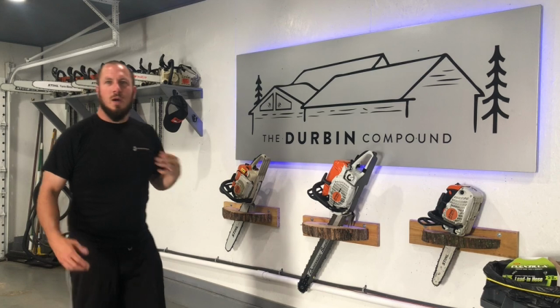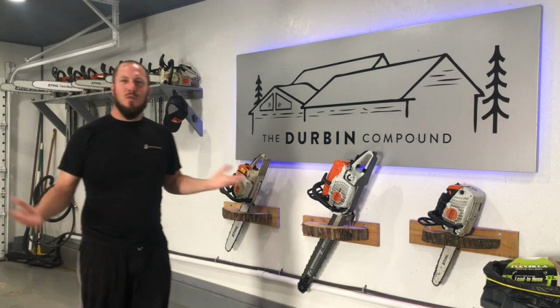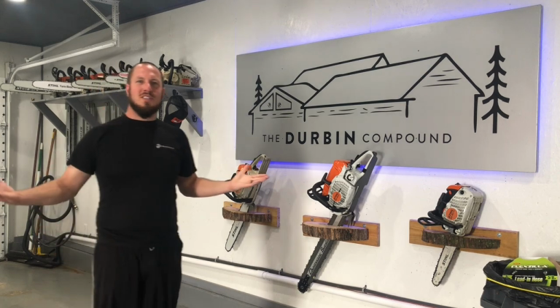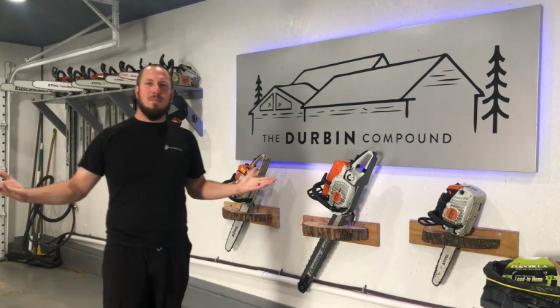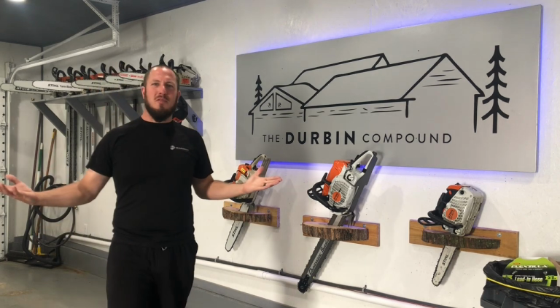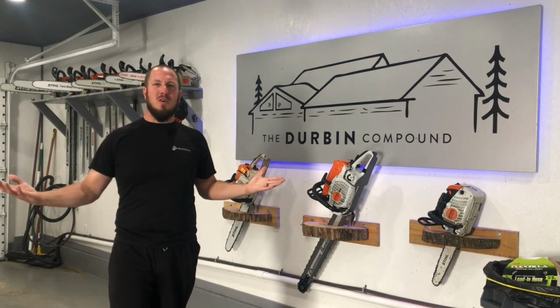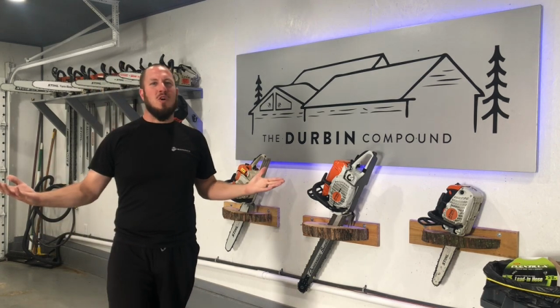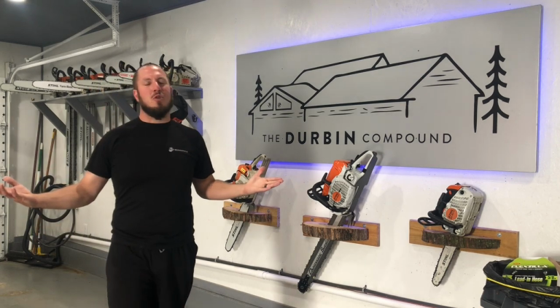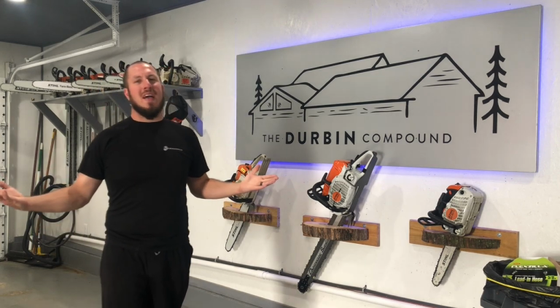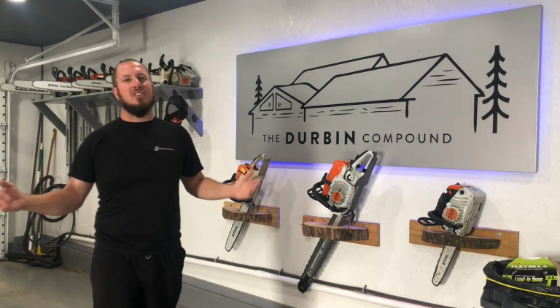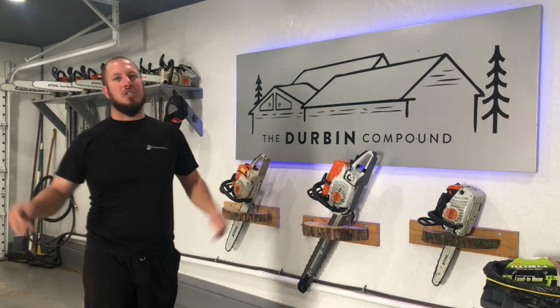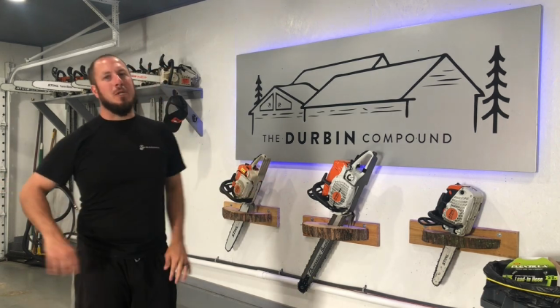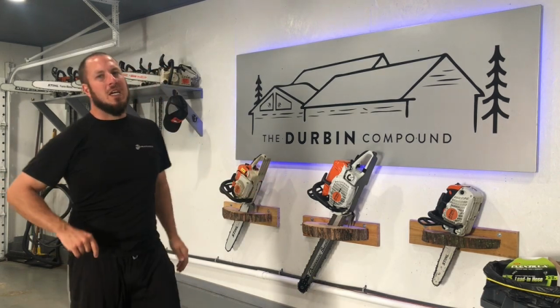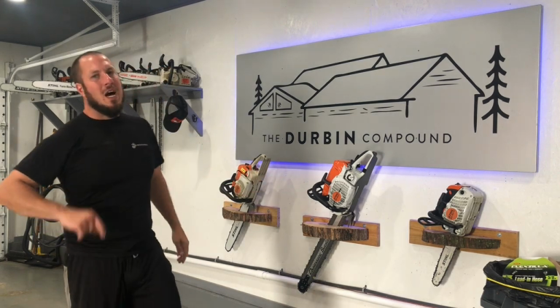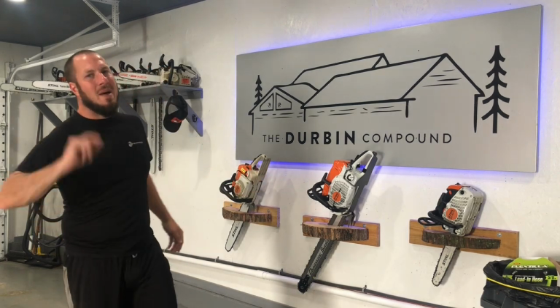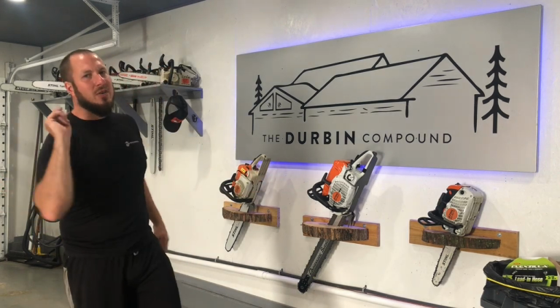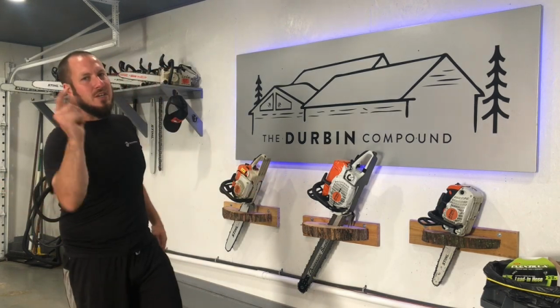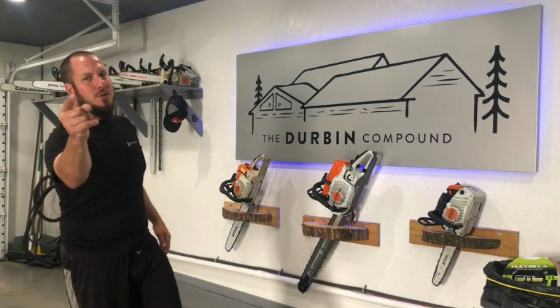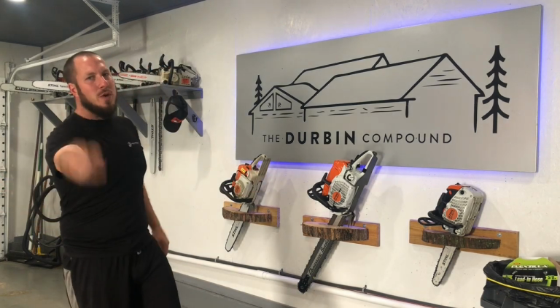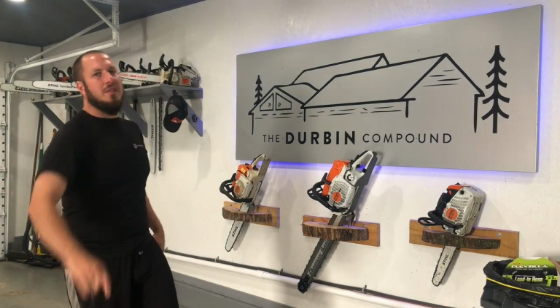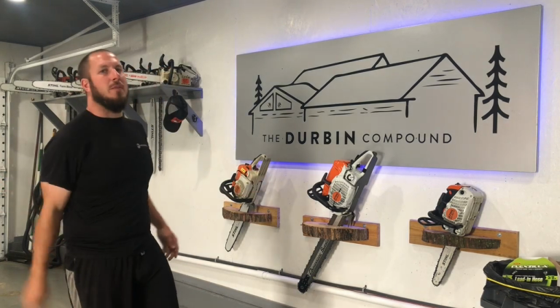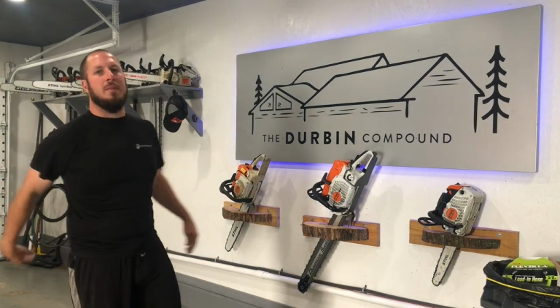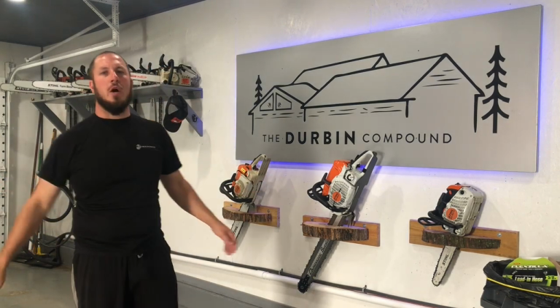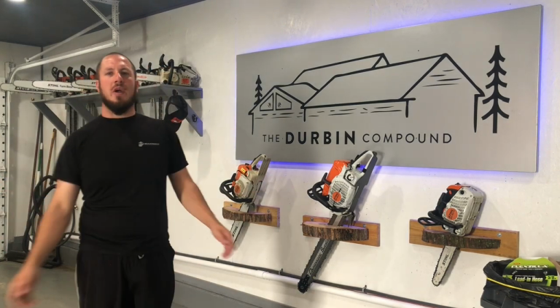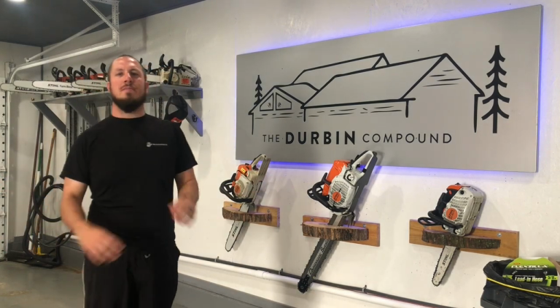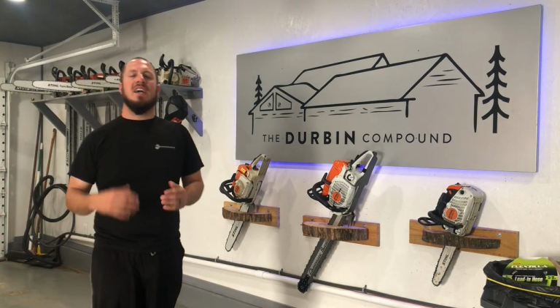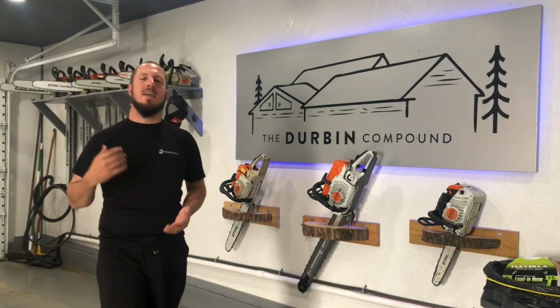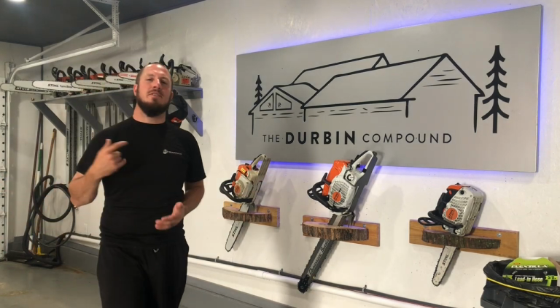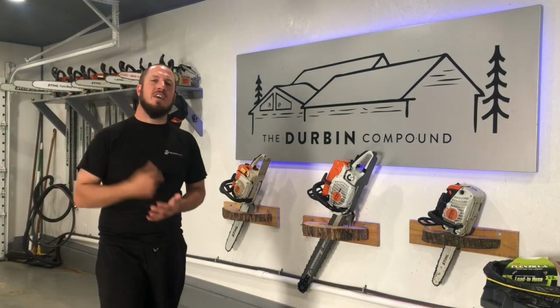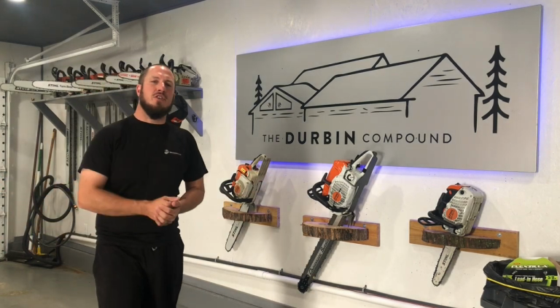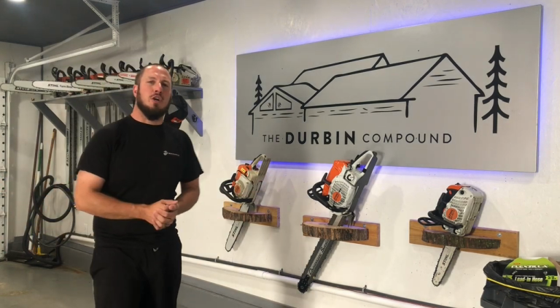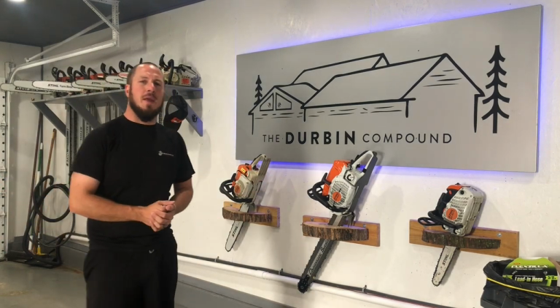What's up everyone? Welcome back to the Durbin Compound. If you haven't met me already, my name is Devin Durbin.